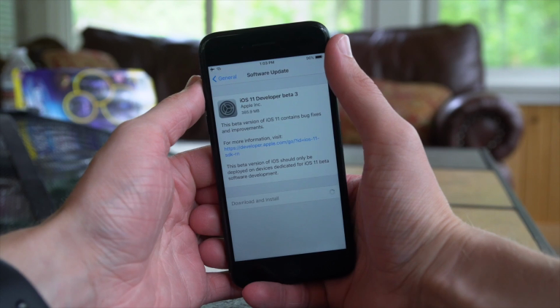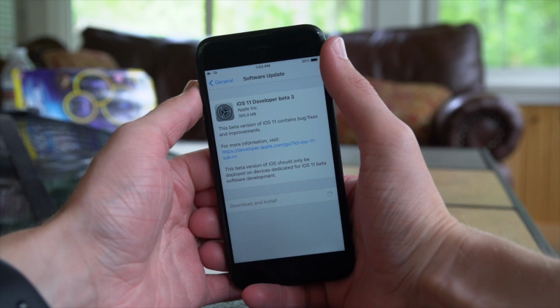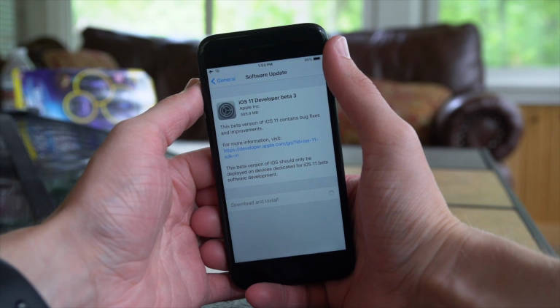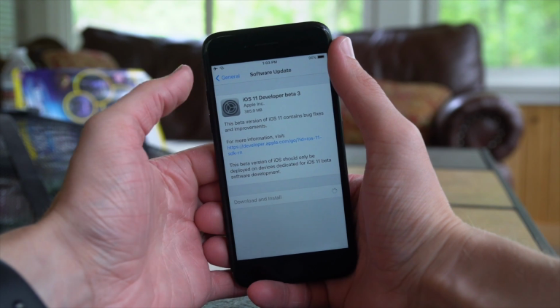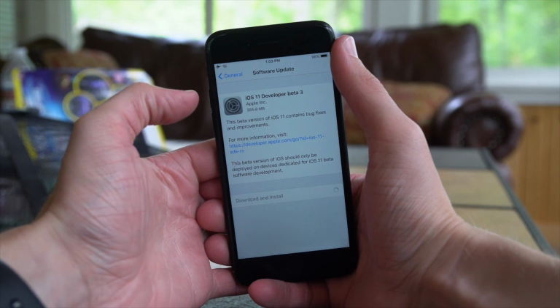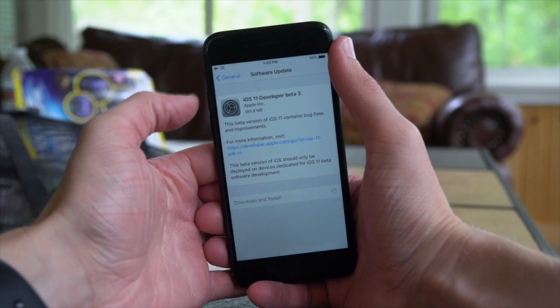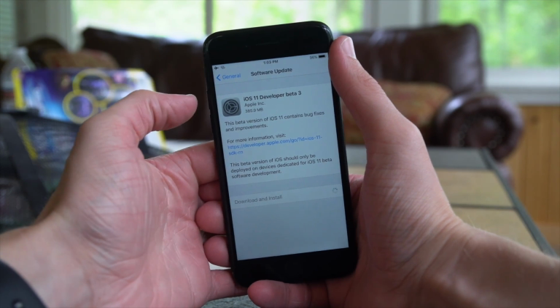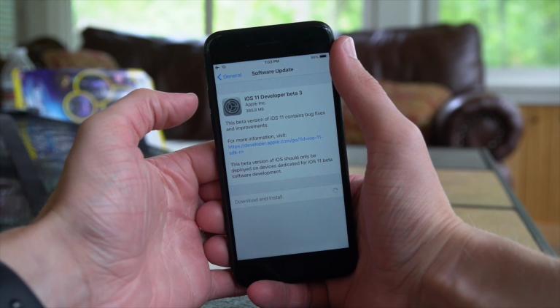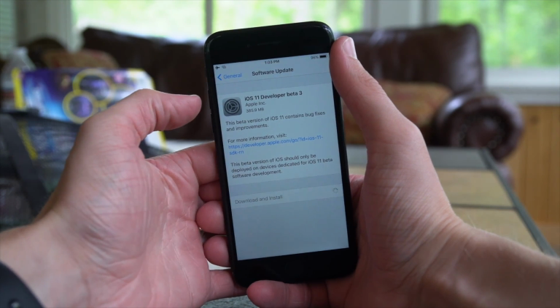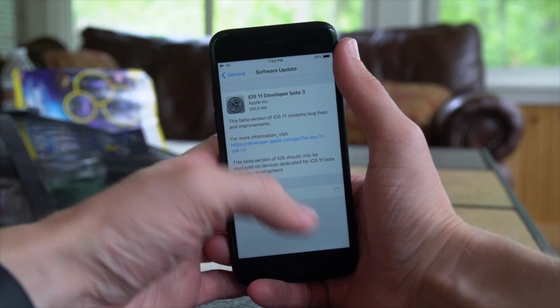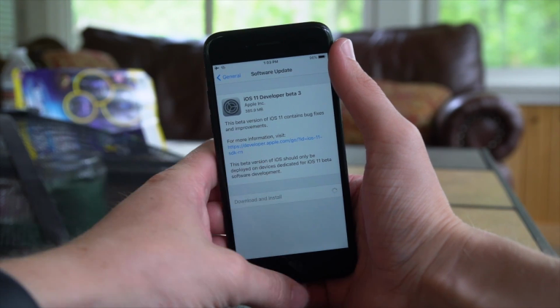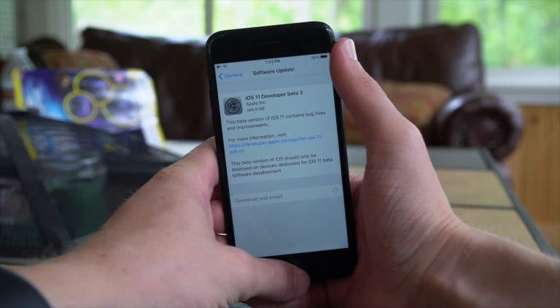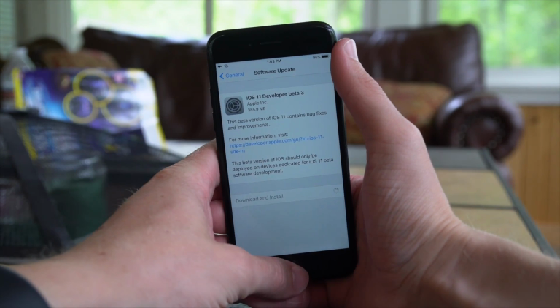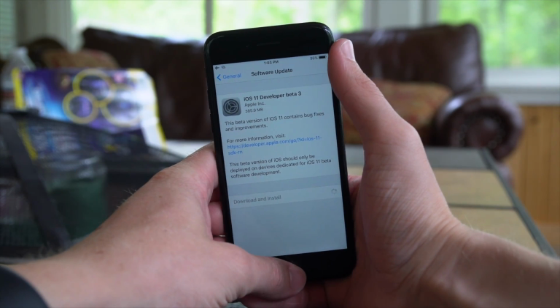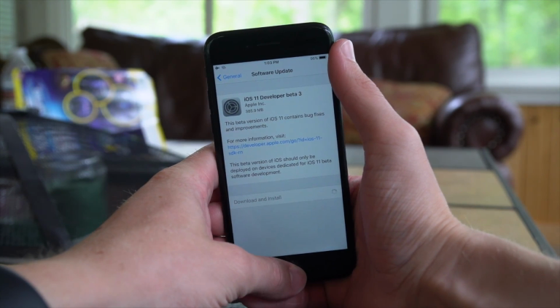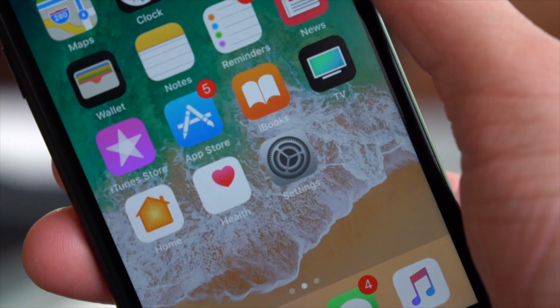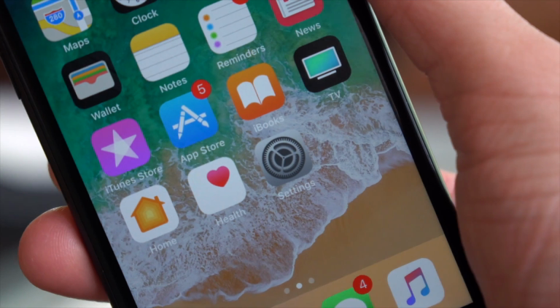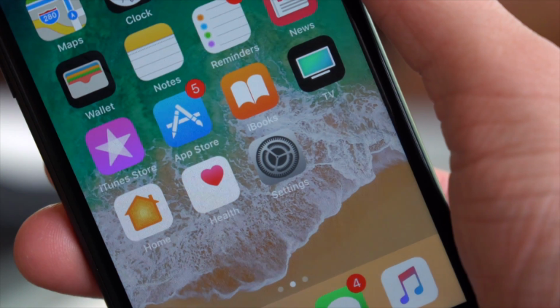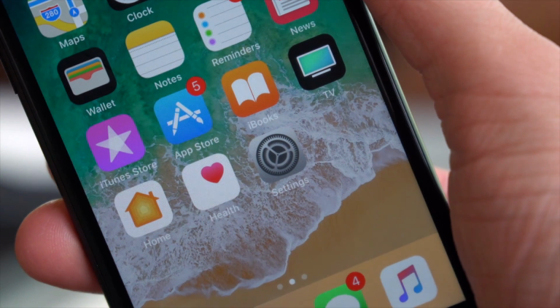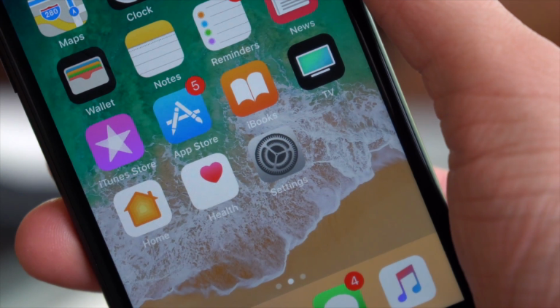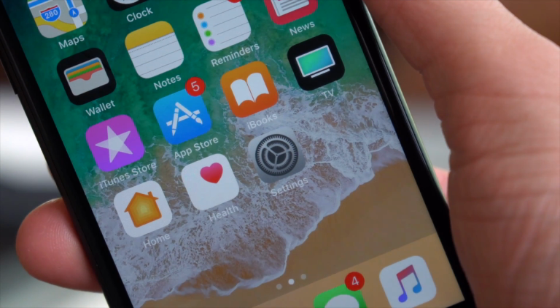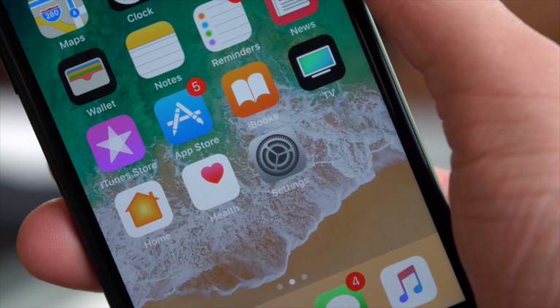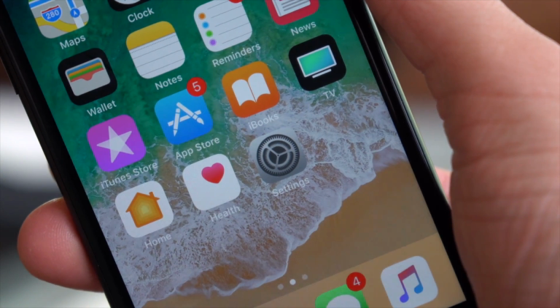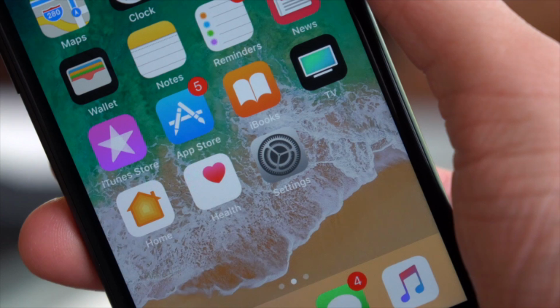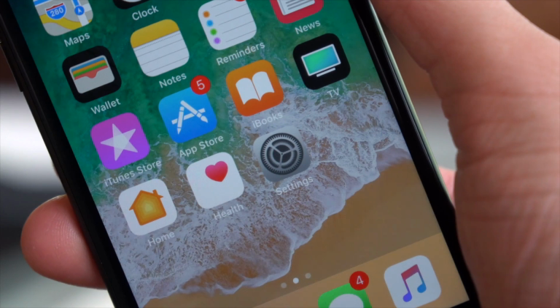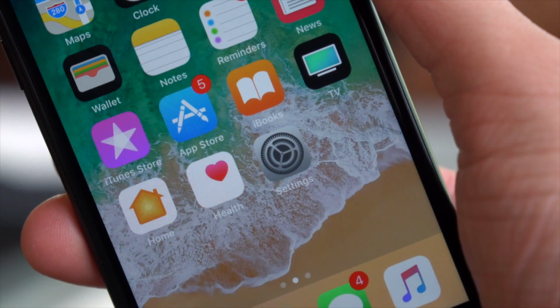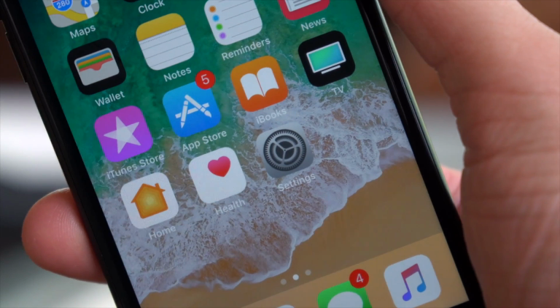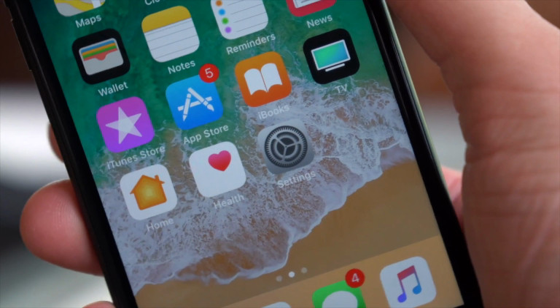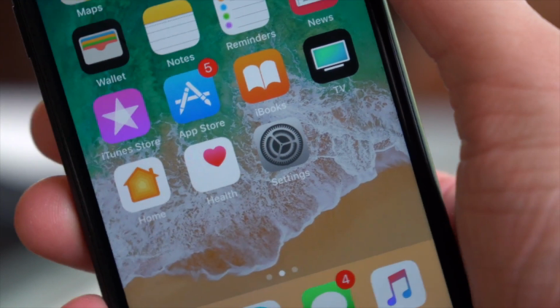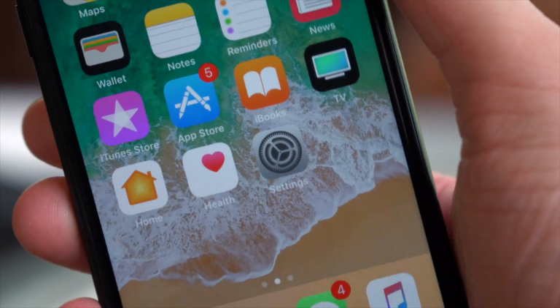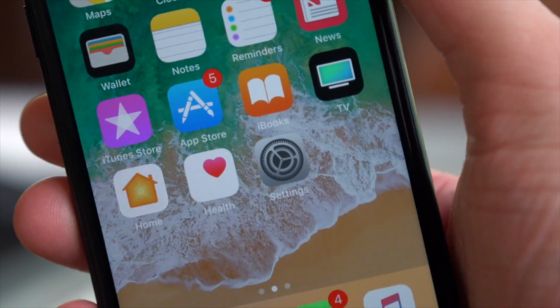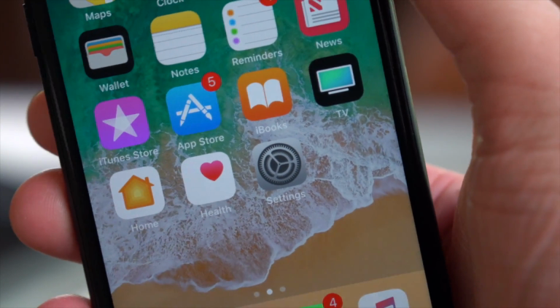Hey guys, this is Sam, and today we're talking about iOS 11 Beta 3. There are a lot of new changes to talk about, so let's go ahead and jump right in.